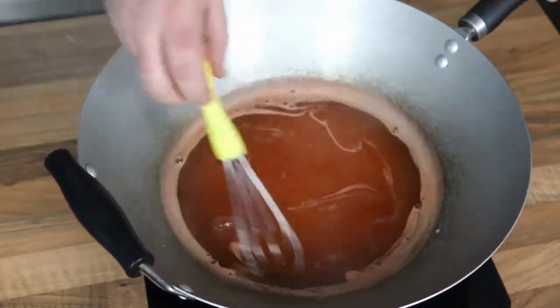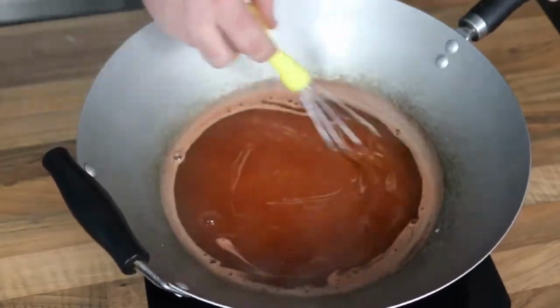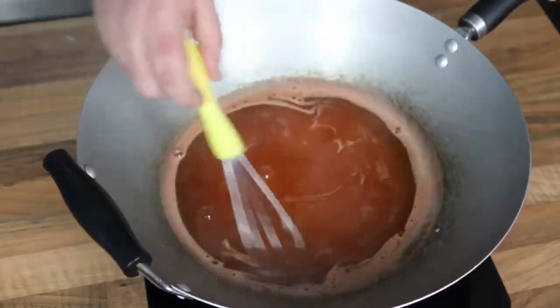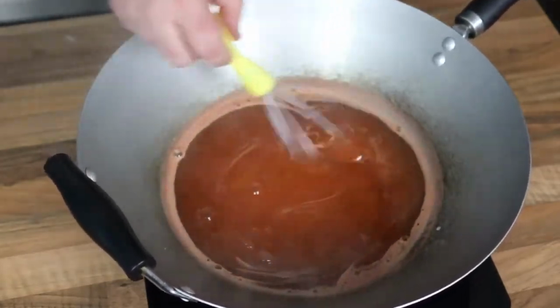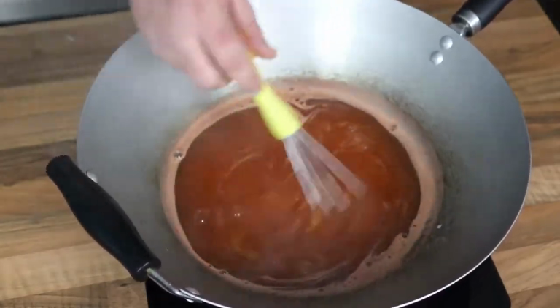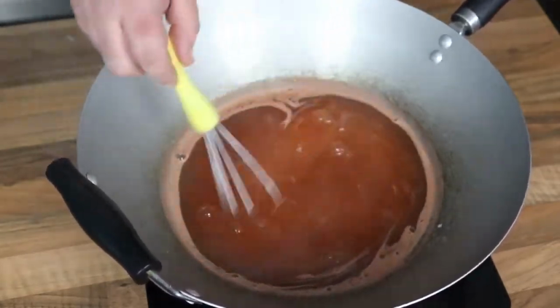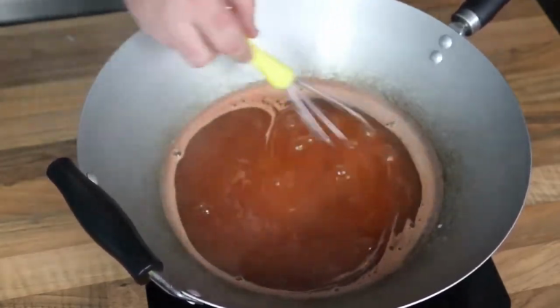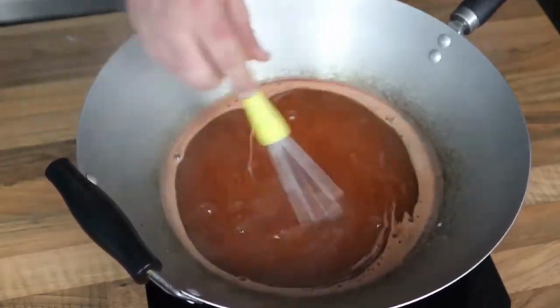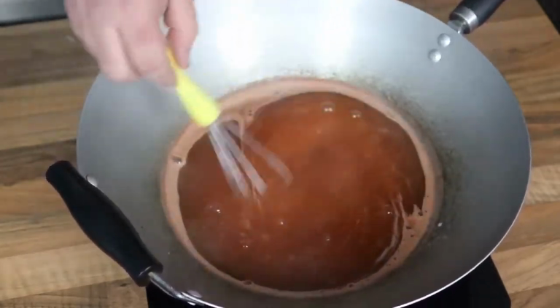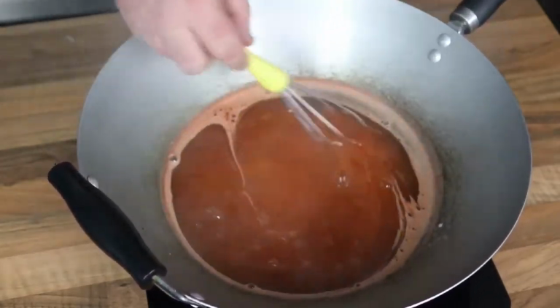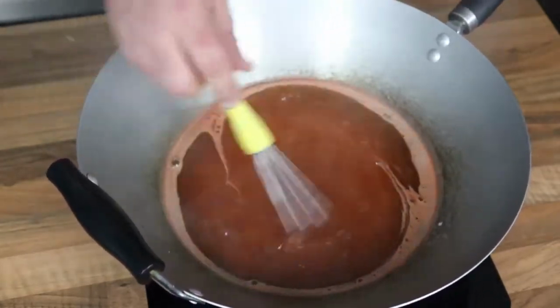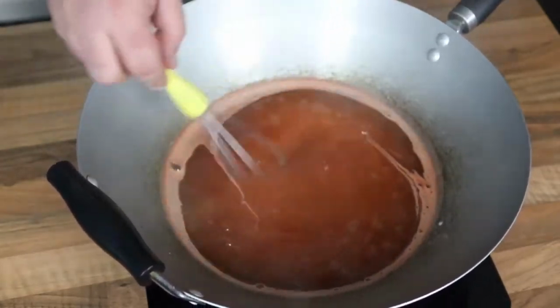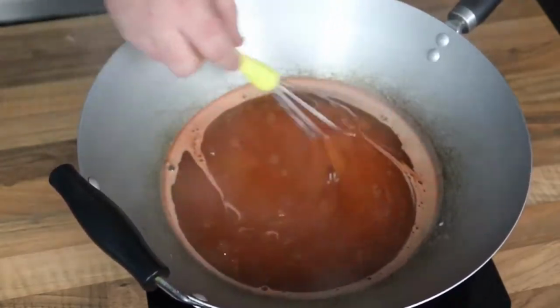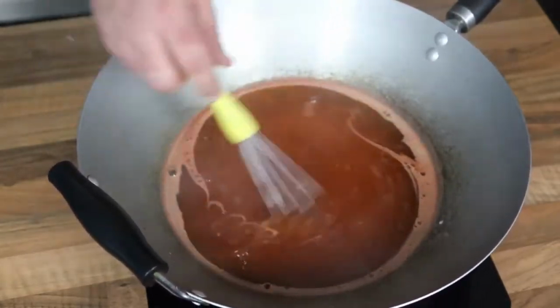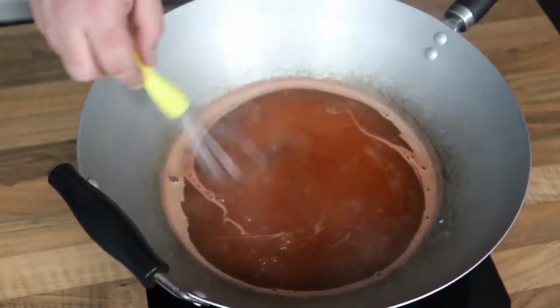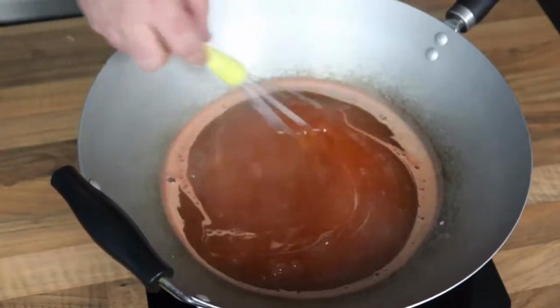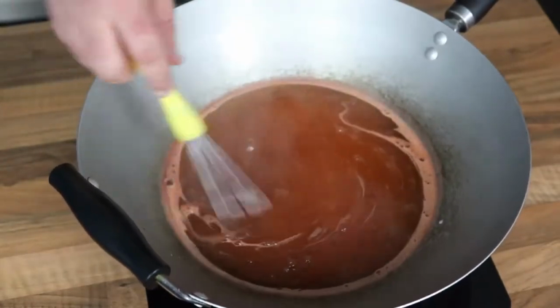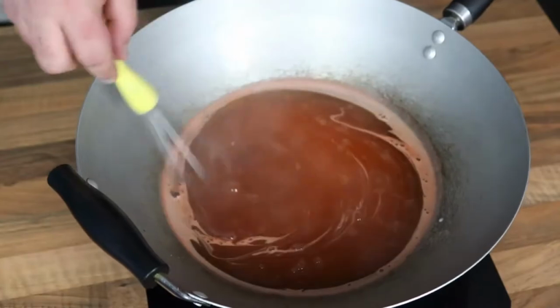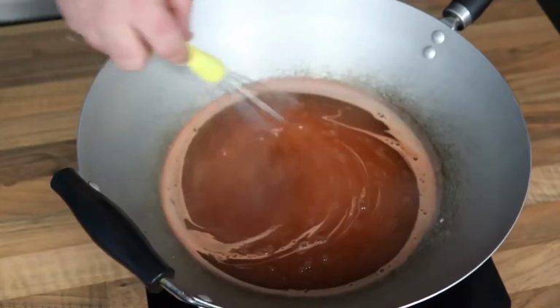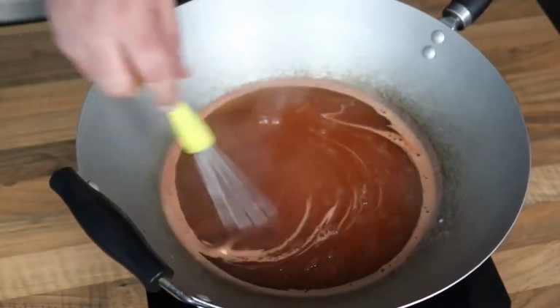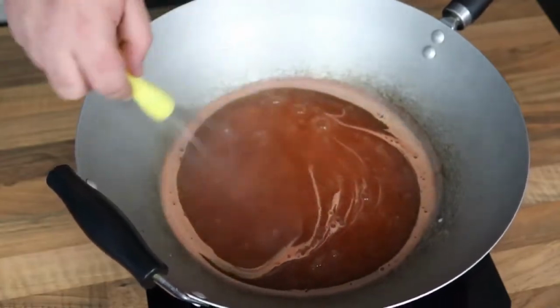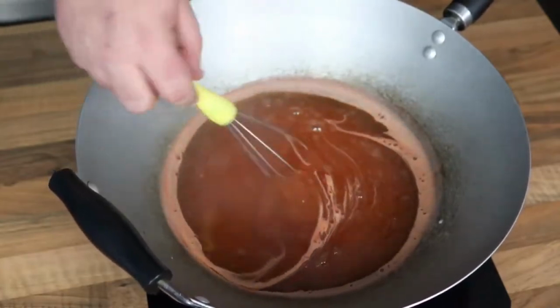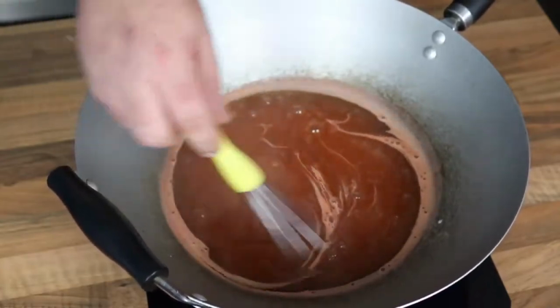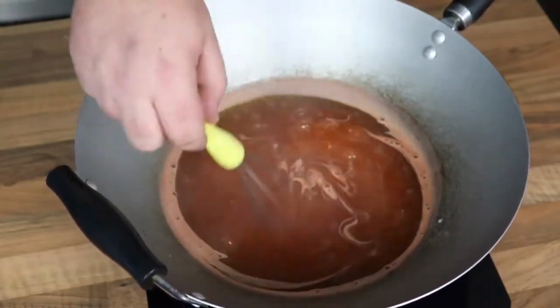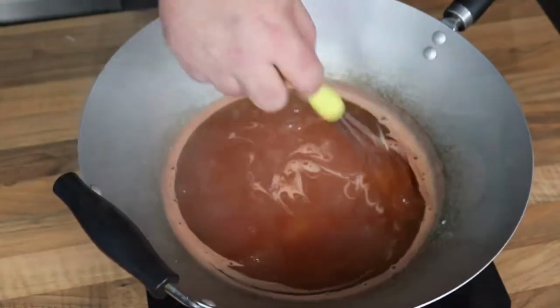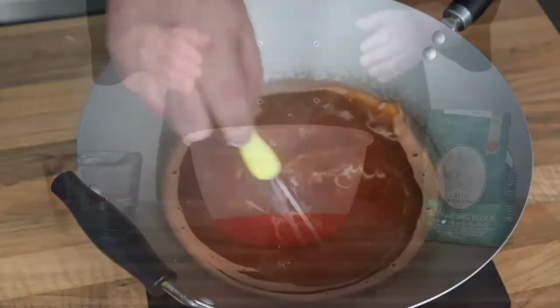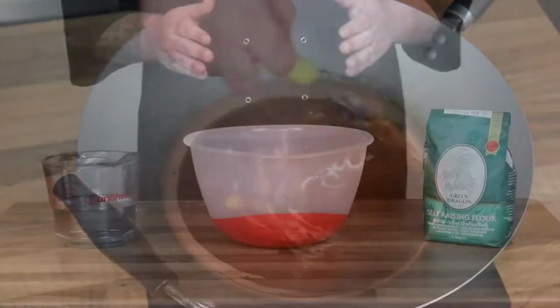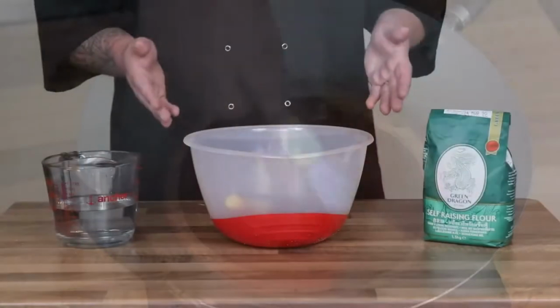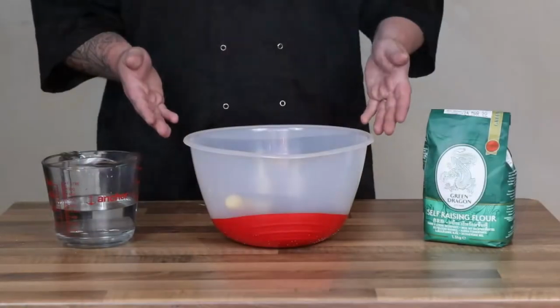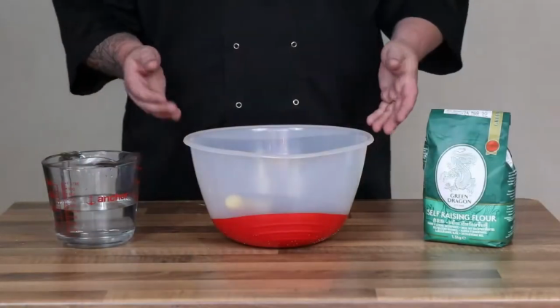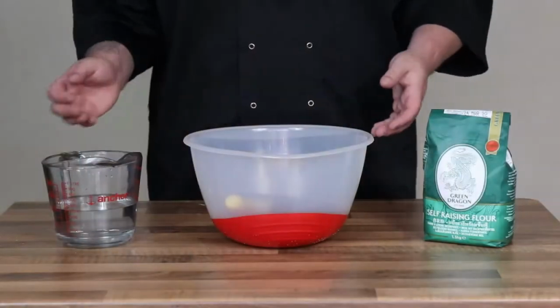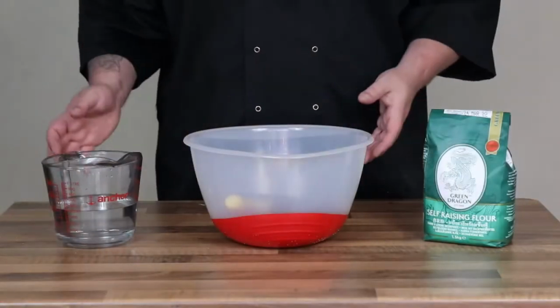If you wanted to make it like the takeaways, you could just put a dab of red food colouring in and then it will literally taste identical.